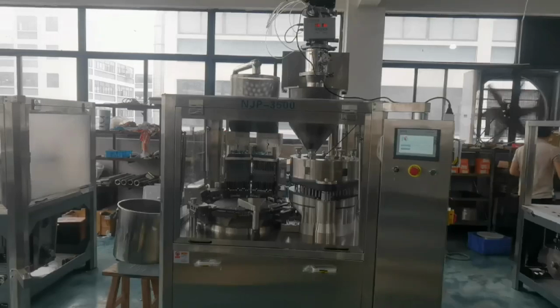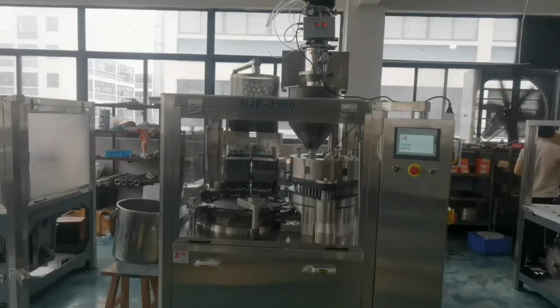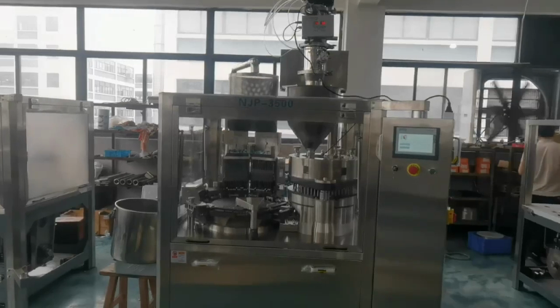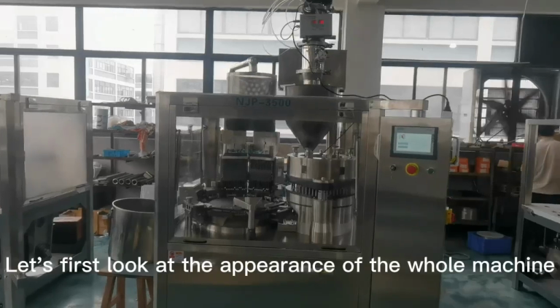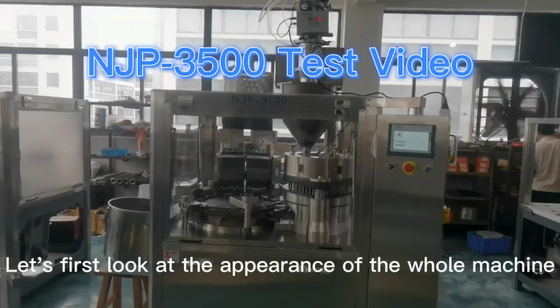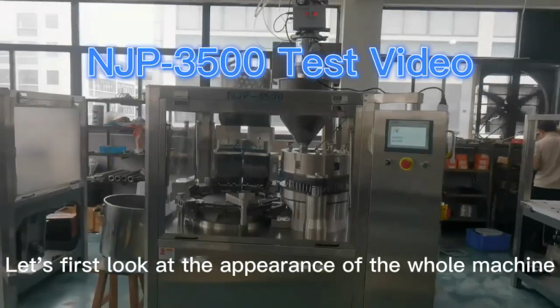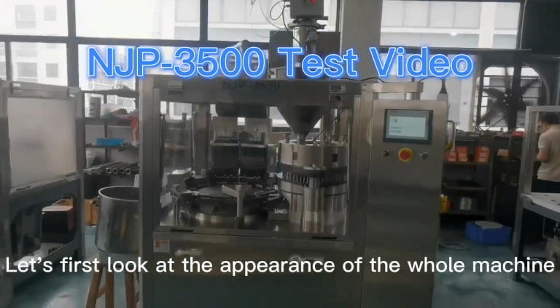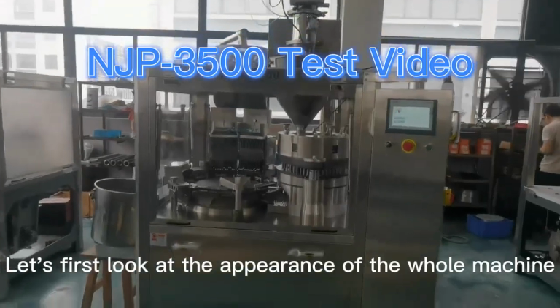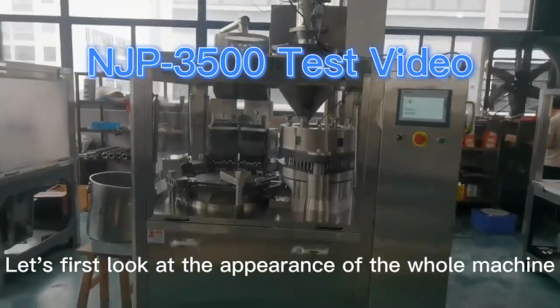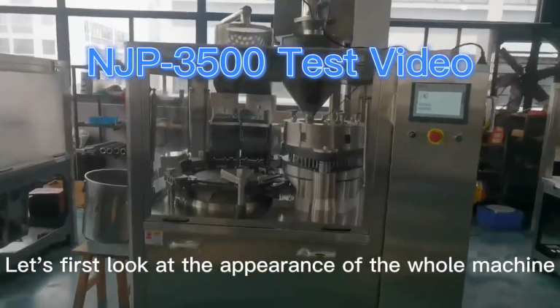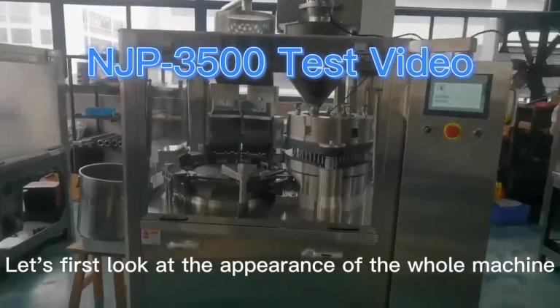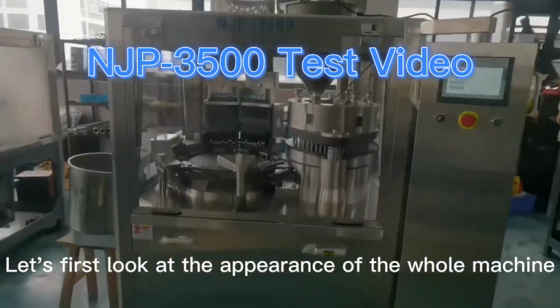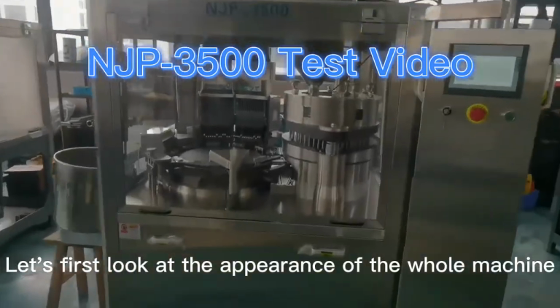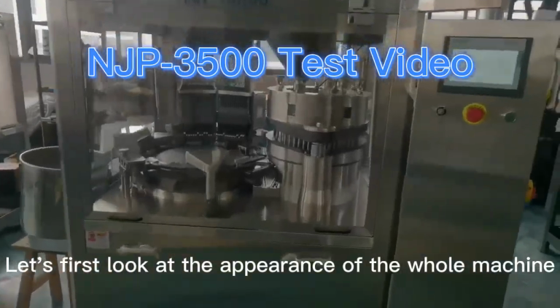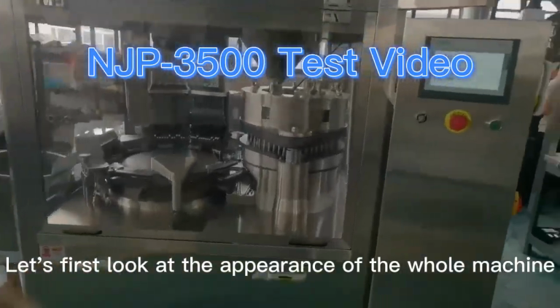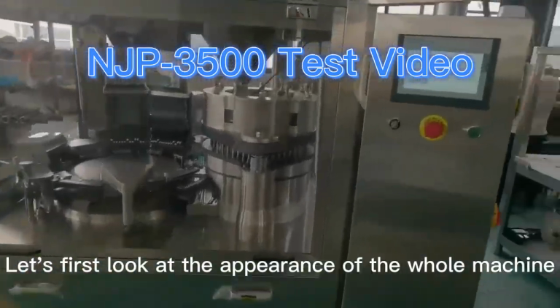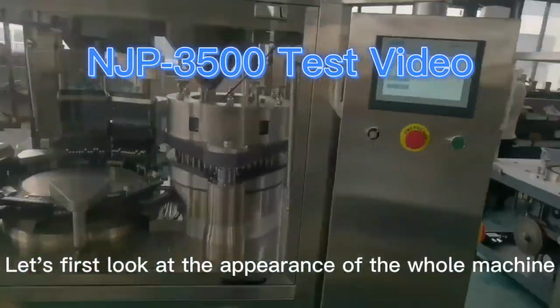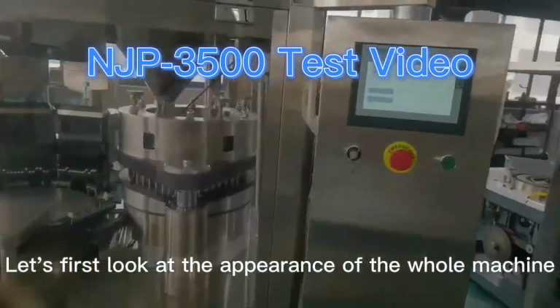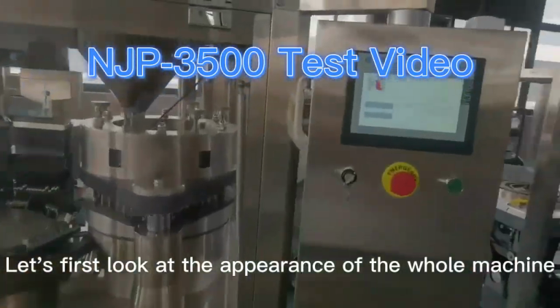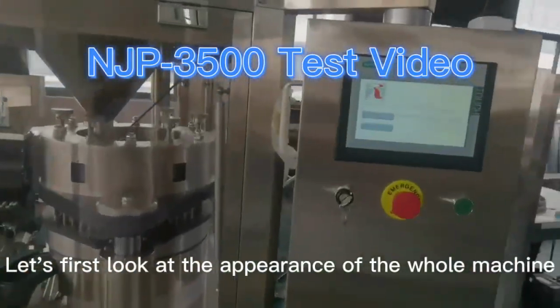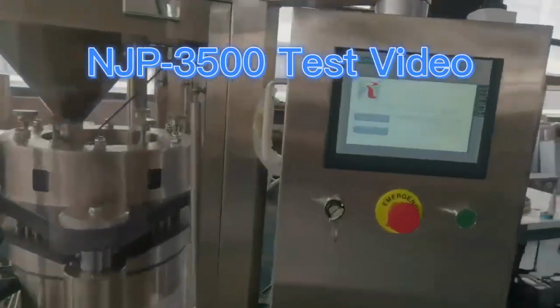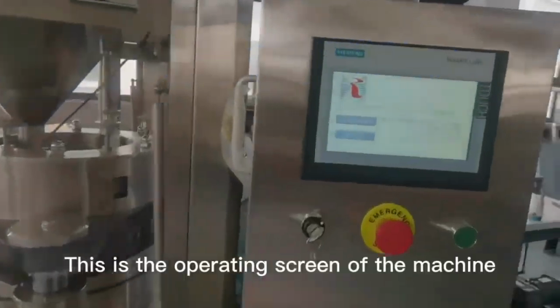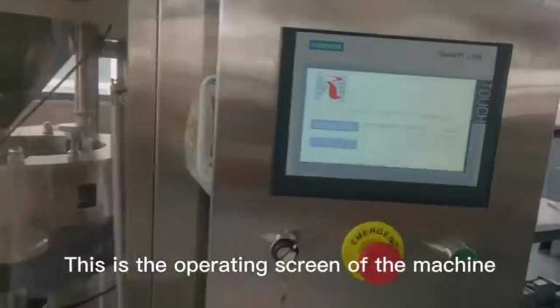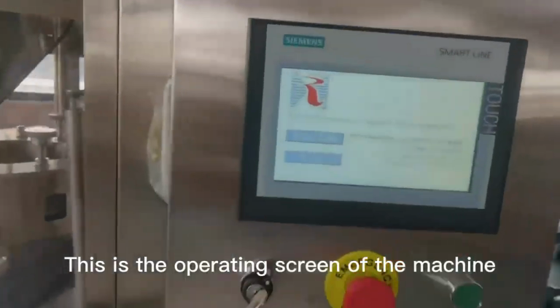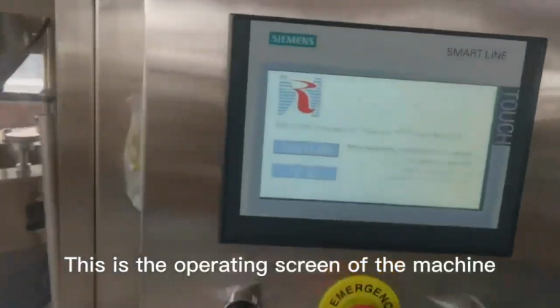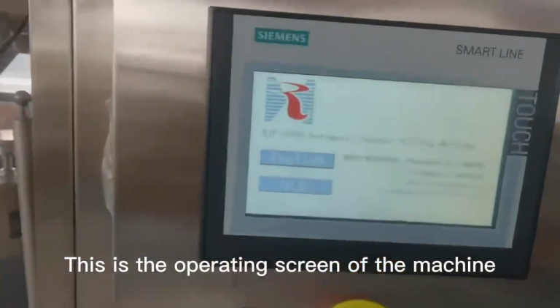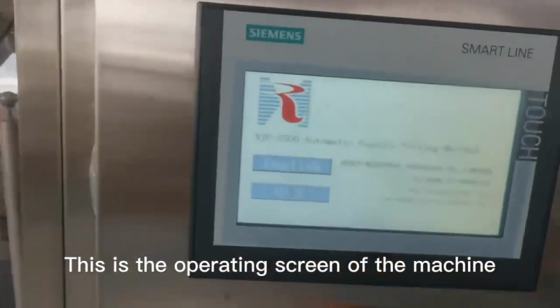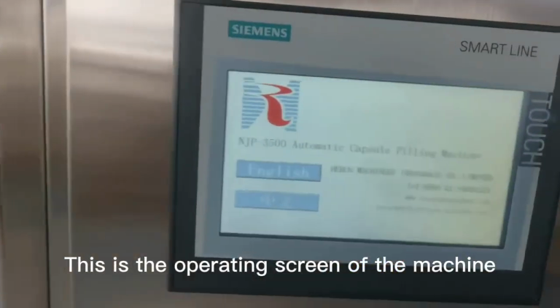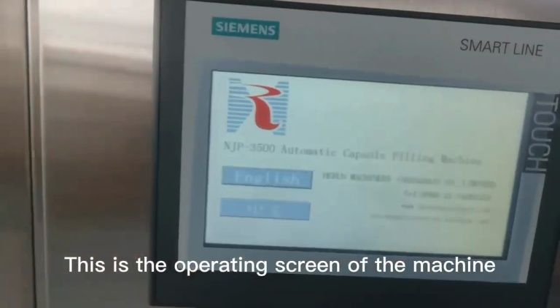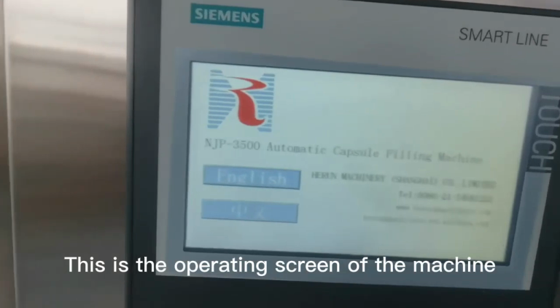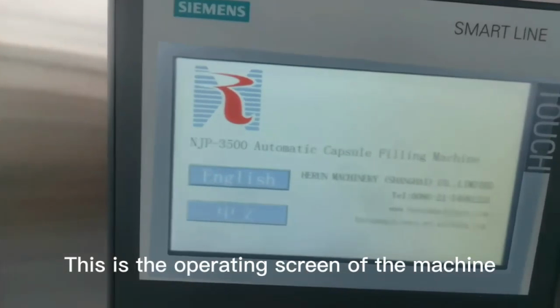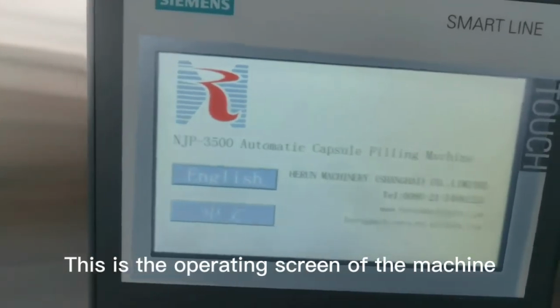Let's first look at the appearance of the whole machine. This is the operating screen of the machine.